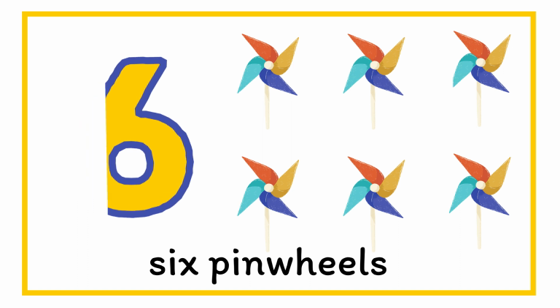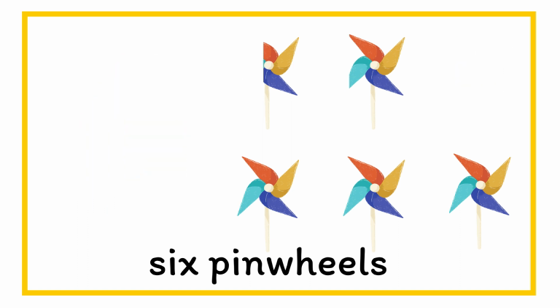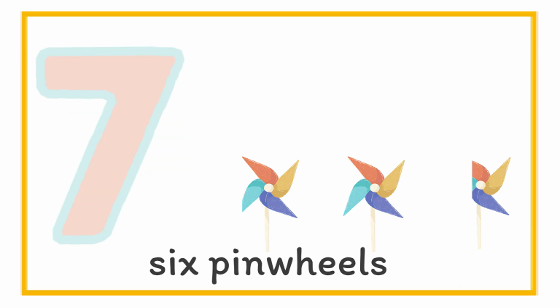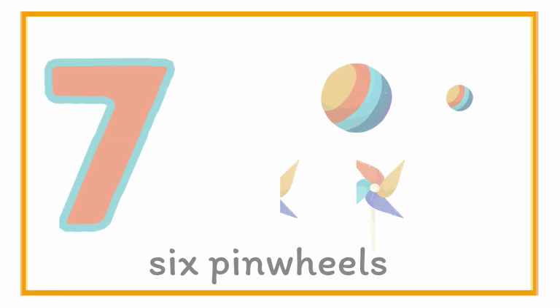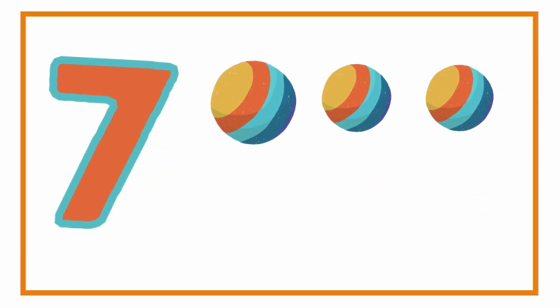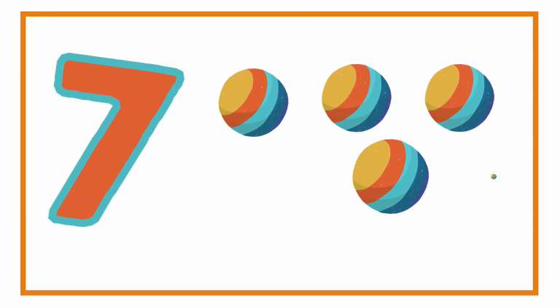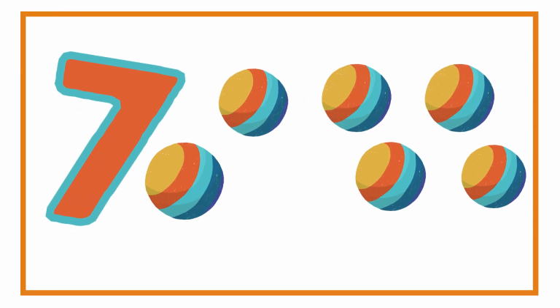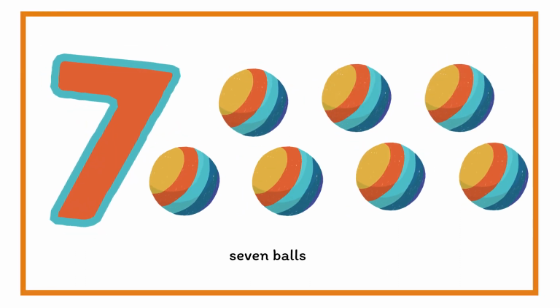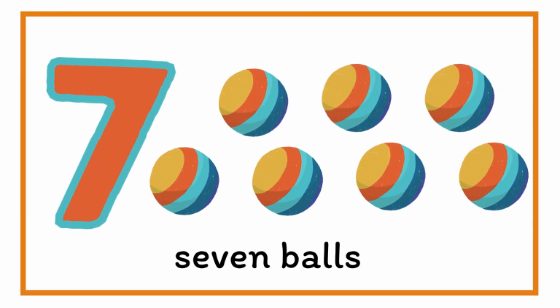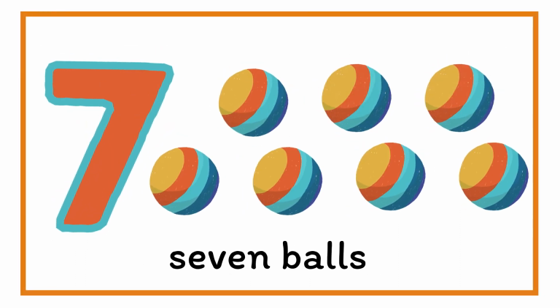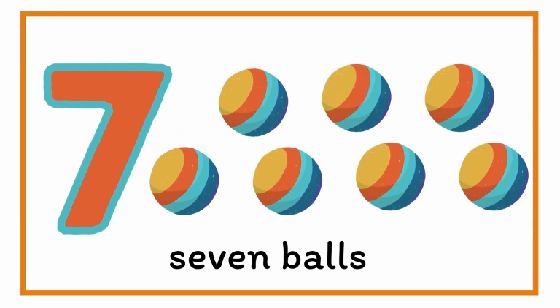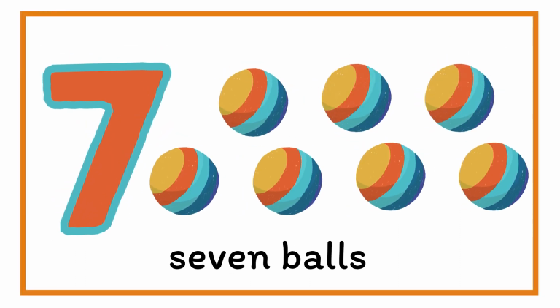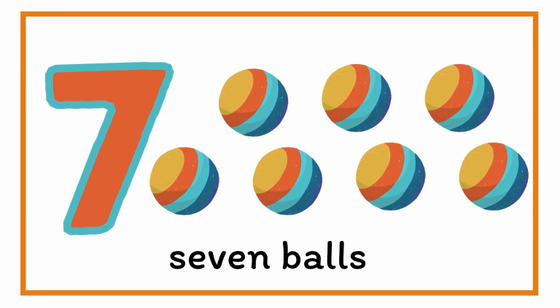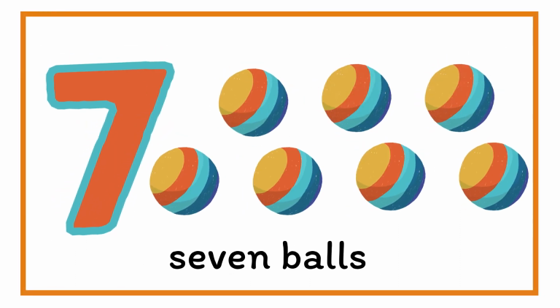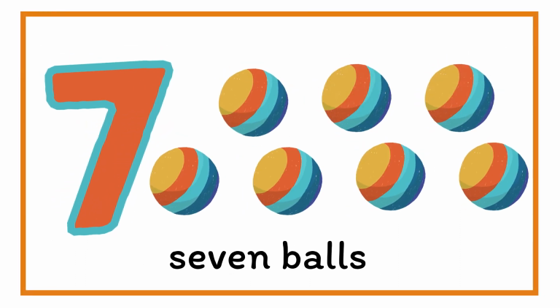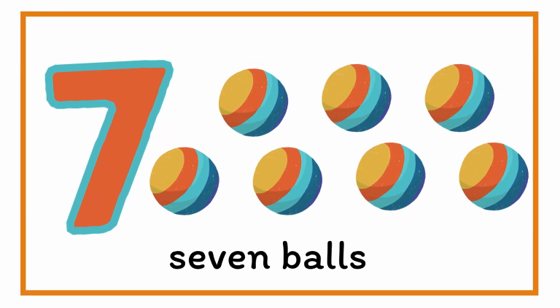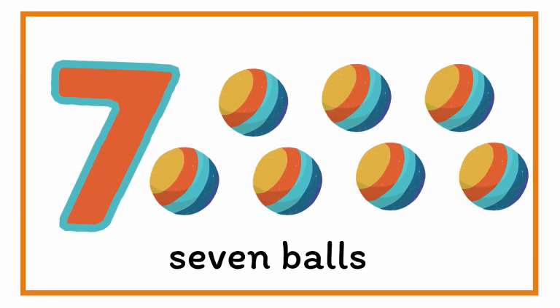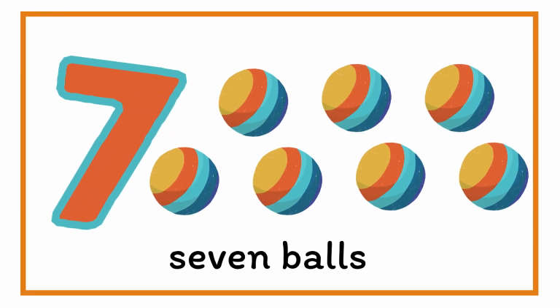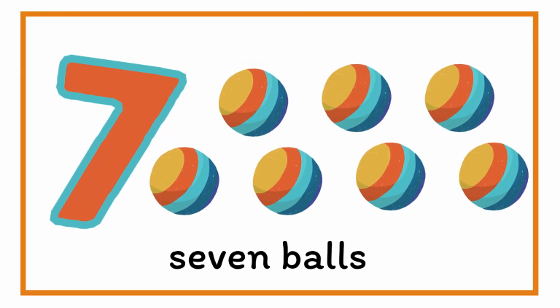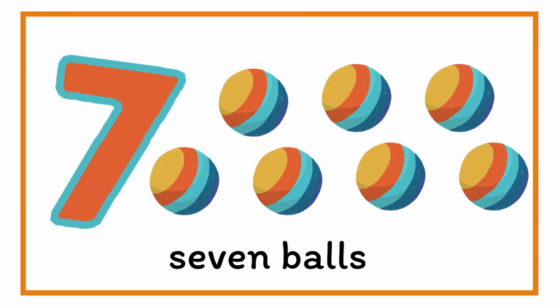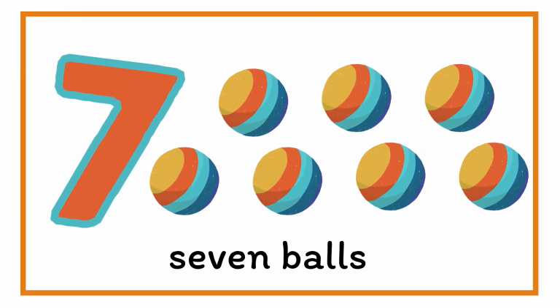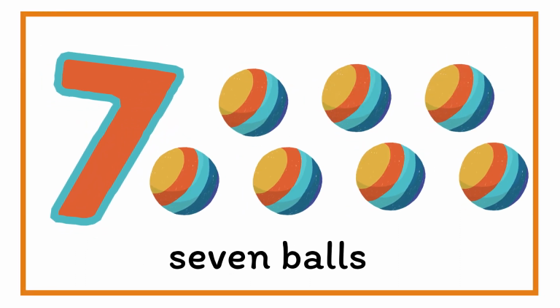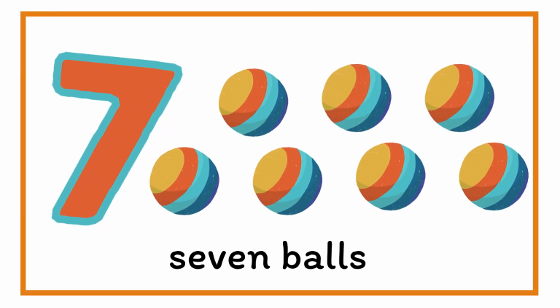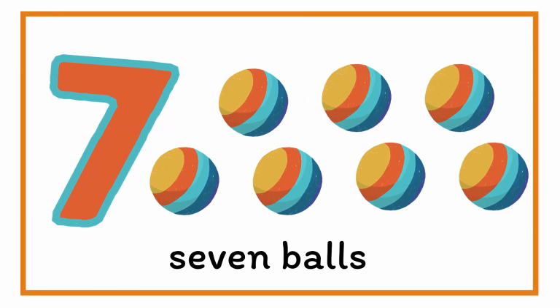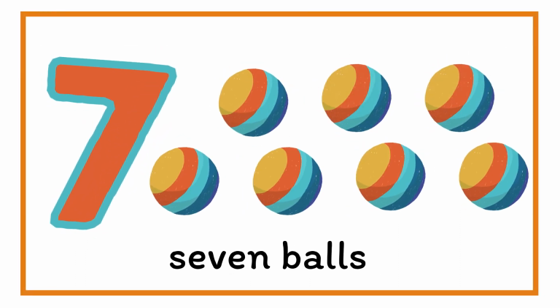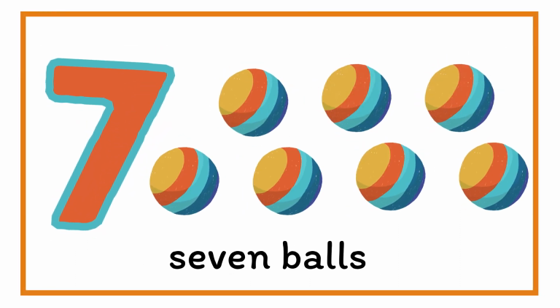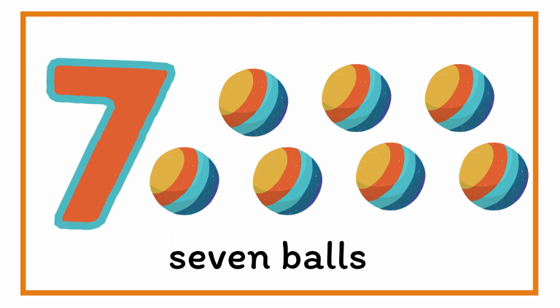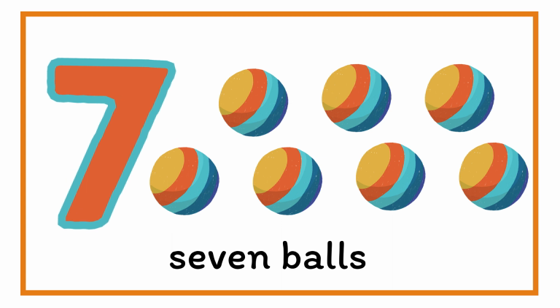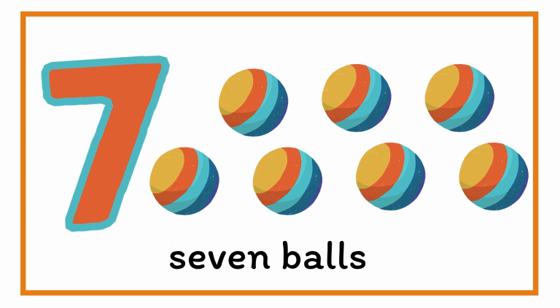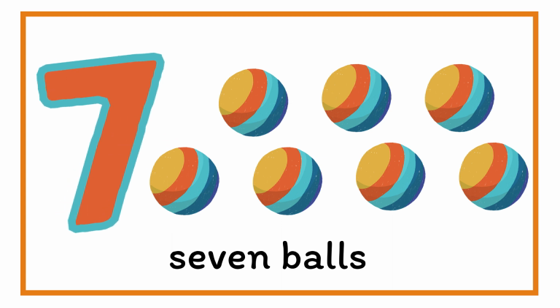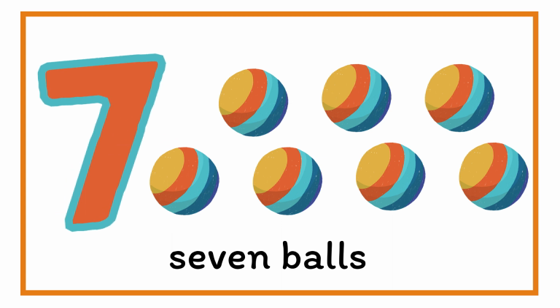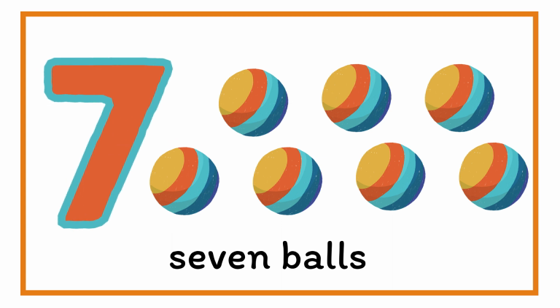What number is this? Number seven. There are seven balls. Seven.